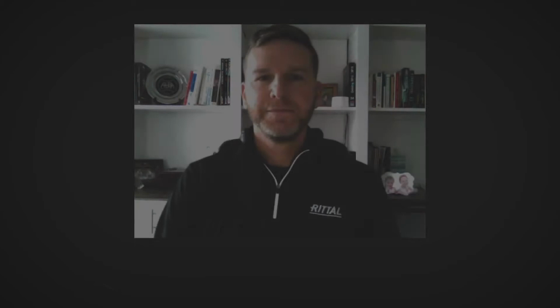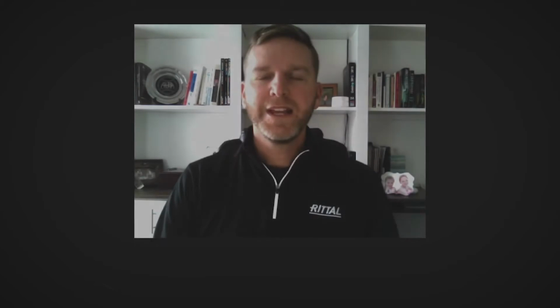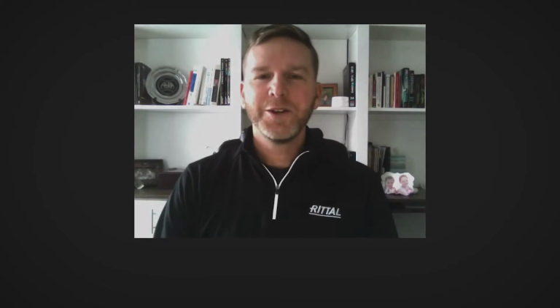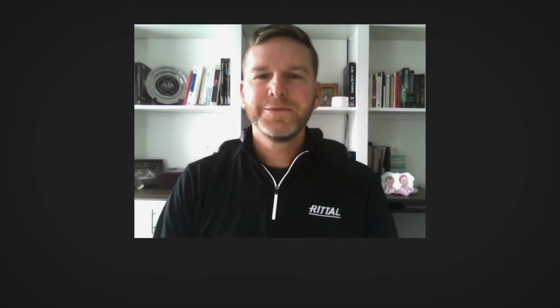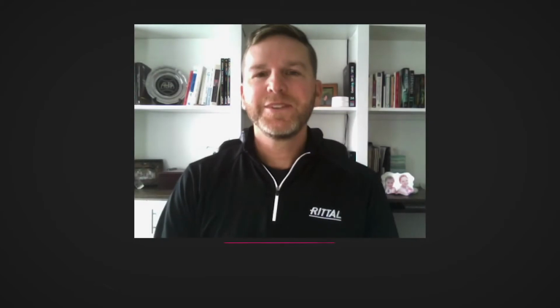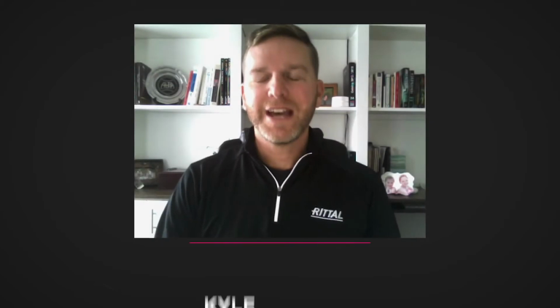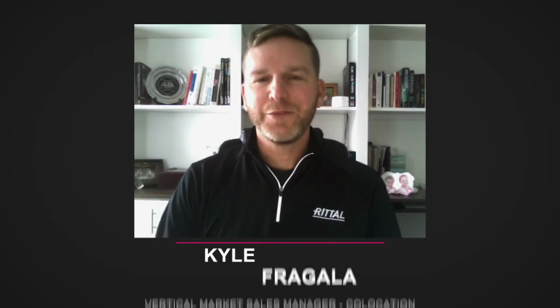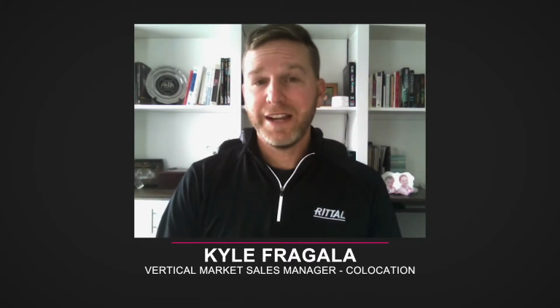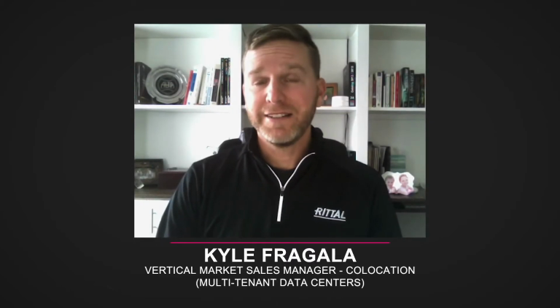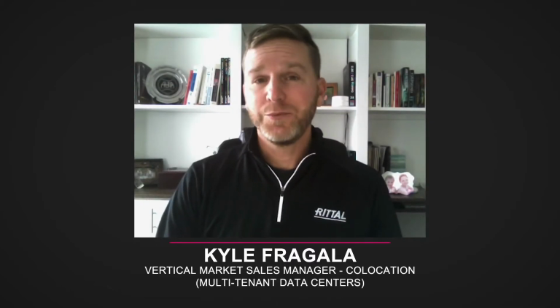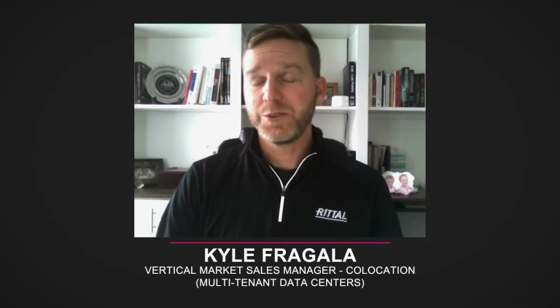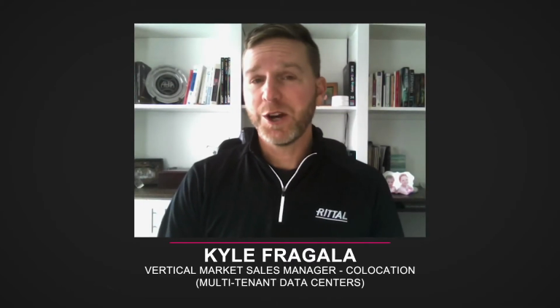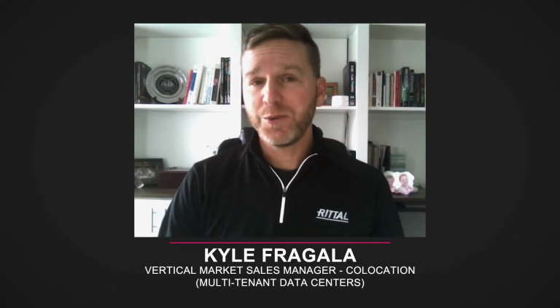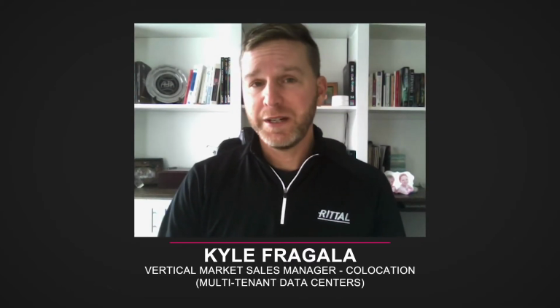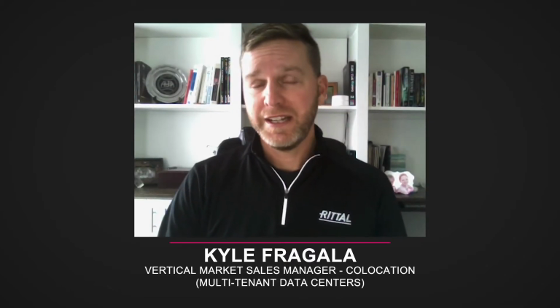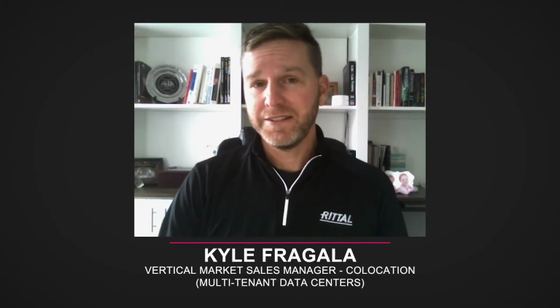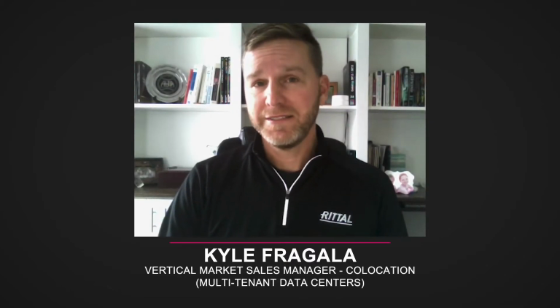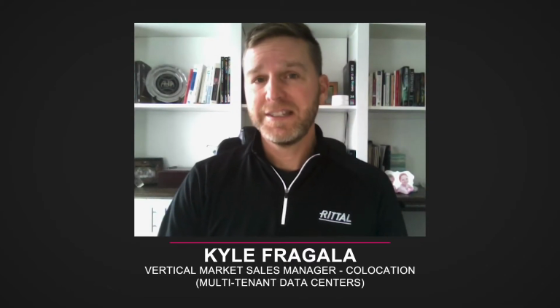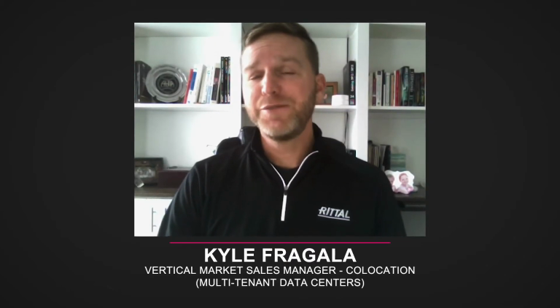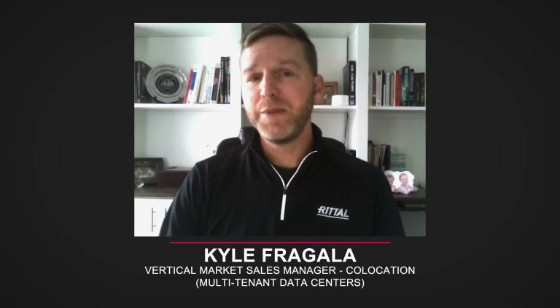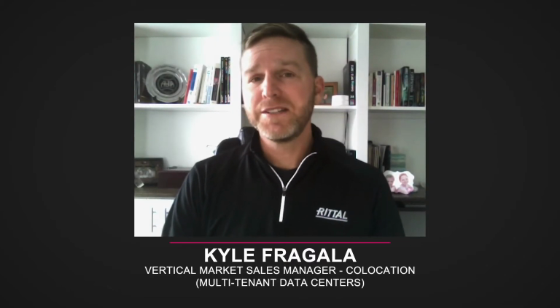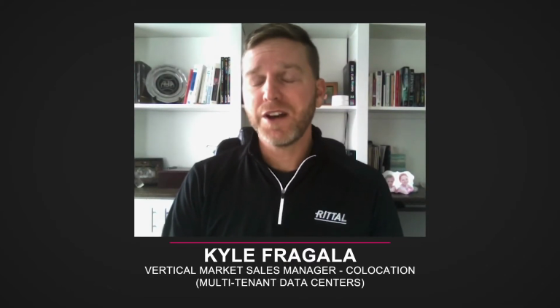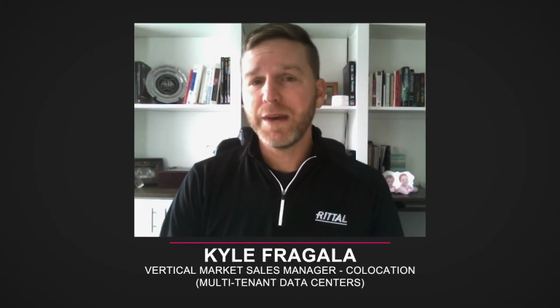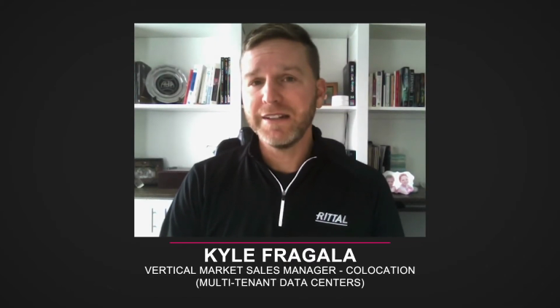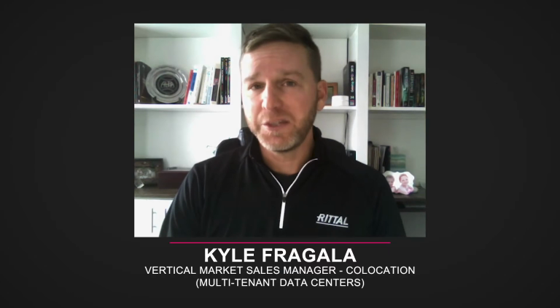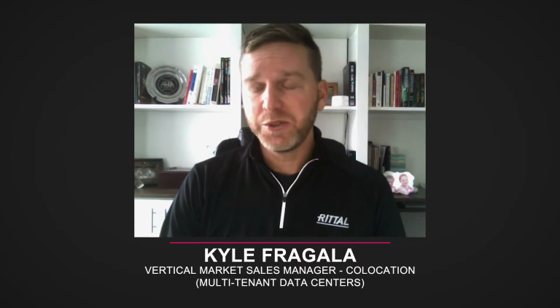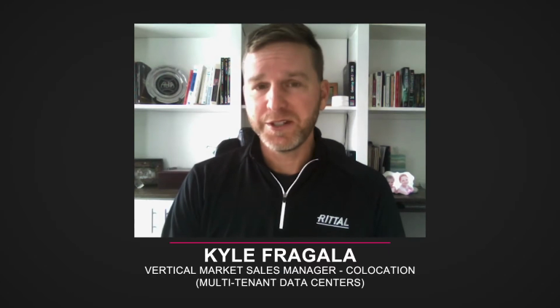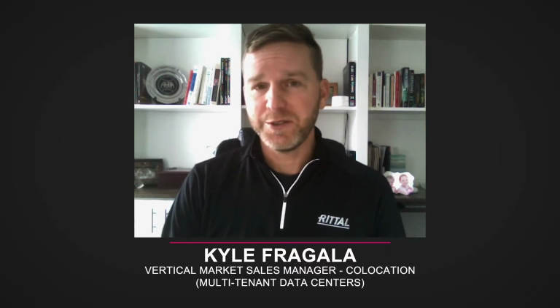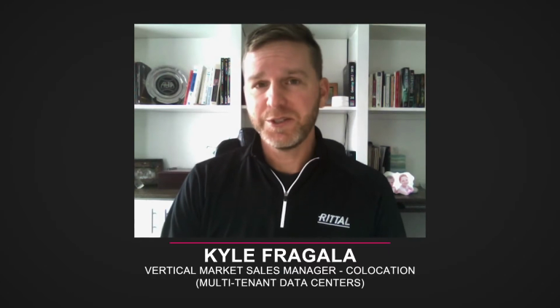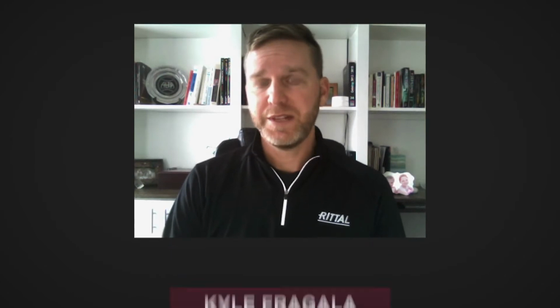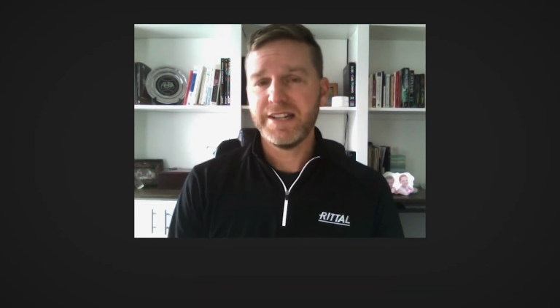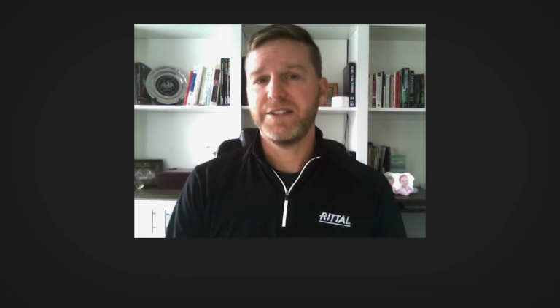Hello, Kyle Fergala with Rital North America here to take a few minutes and talk about liquid cooling solutions for the data center.